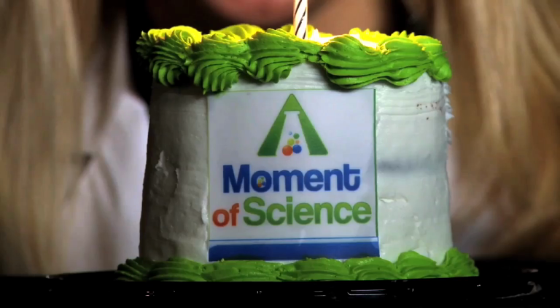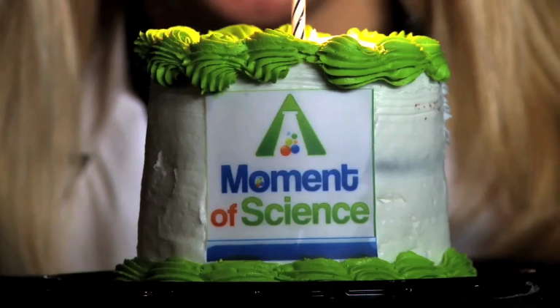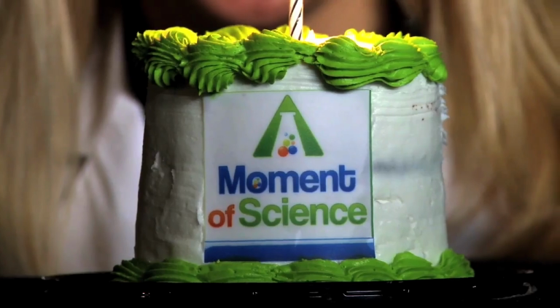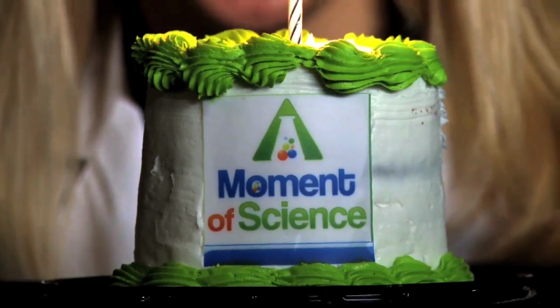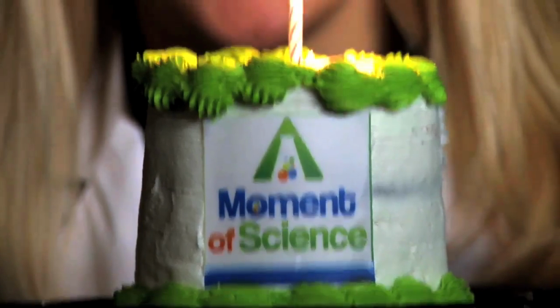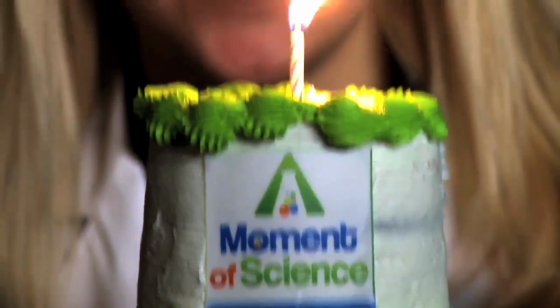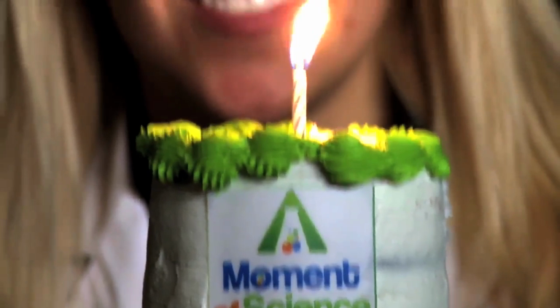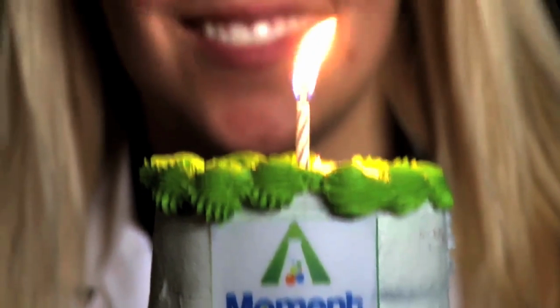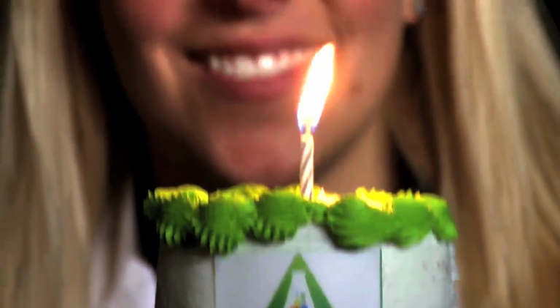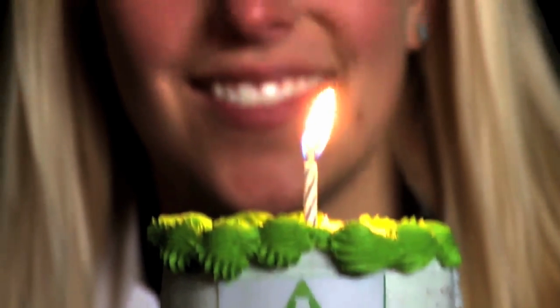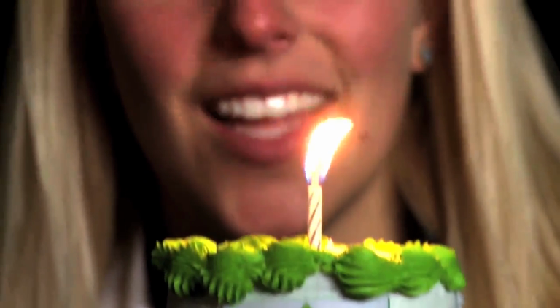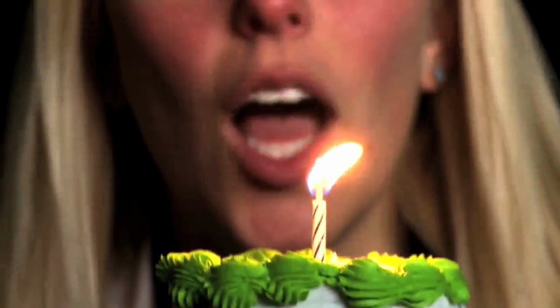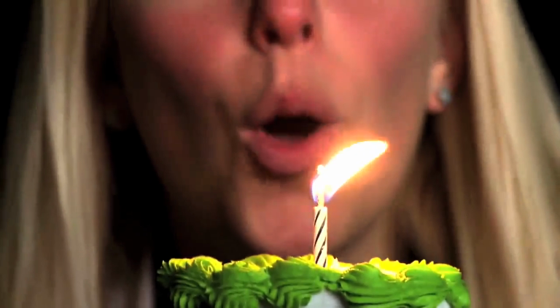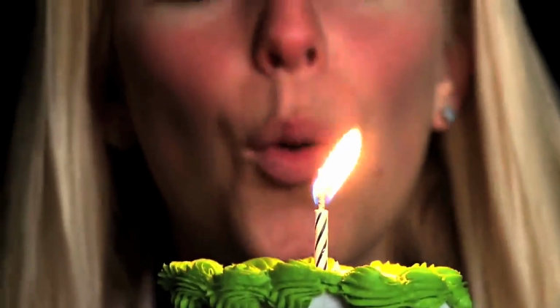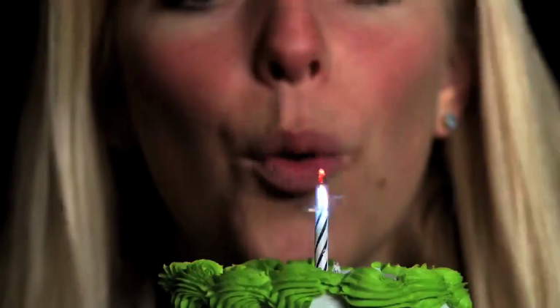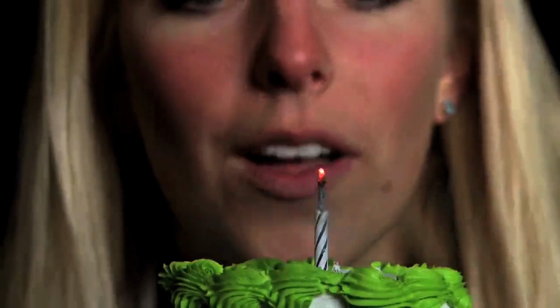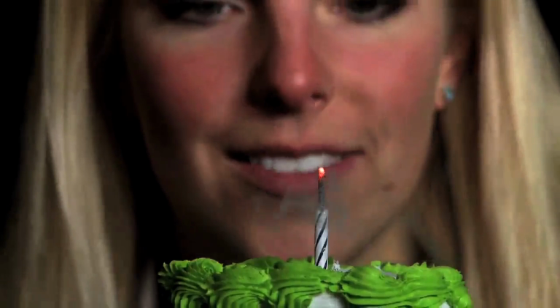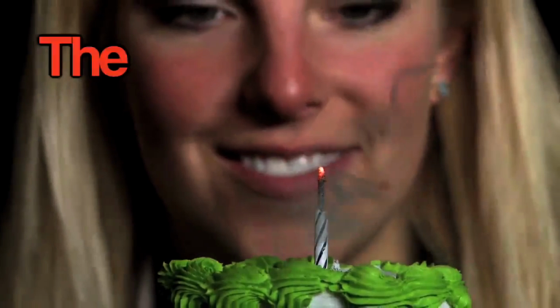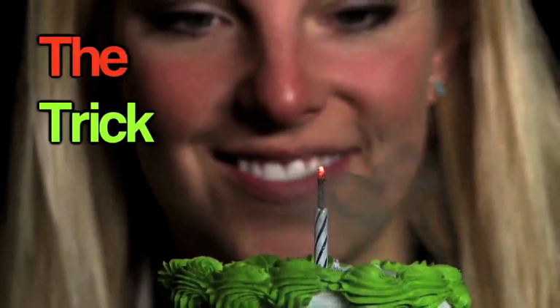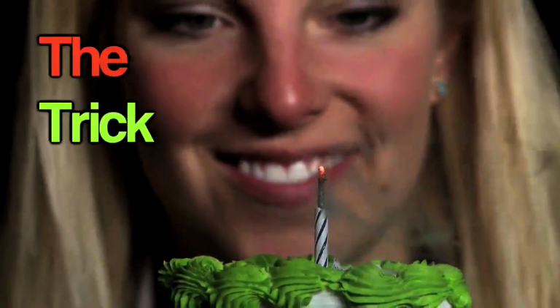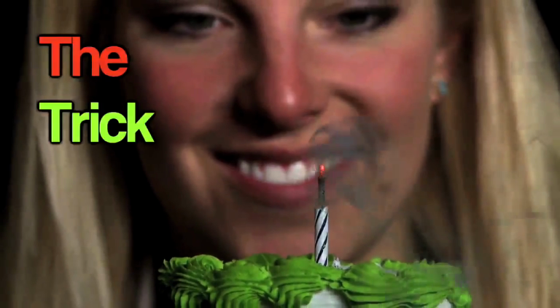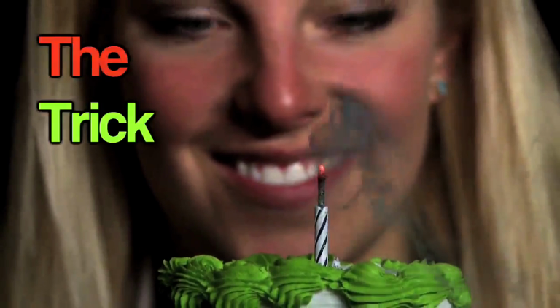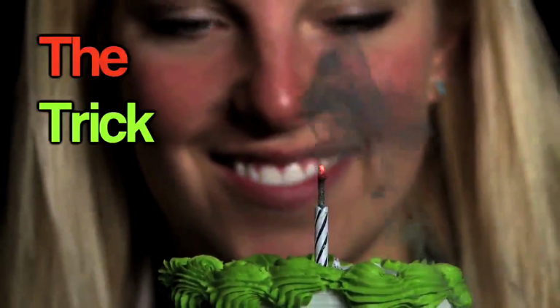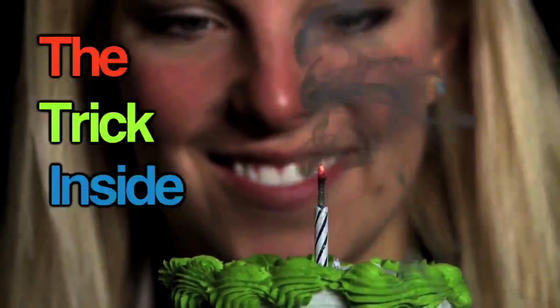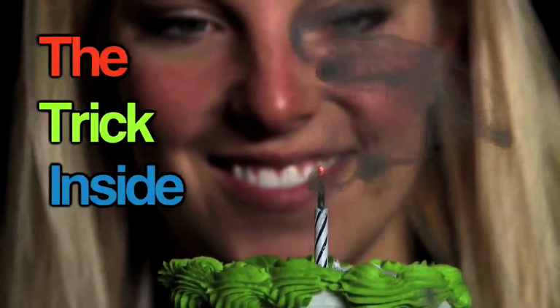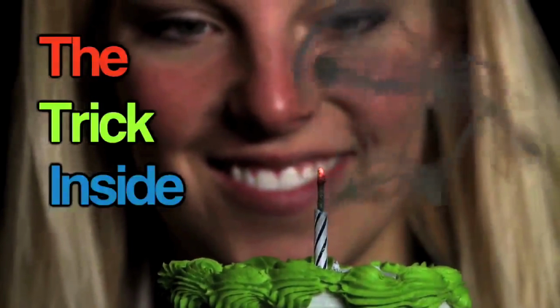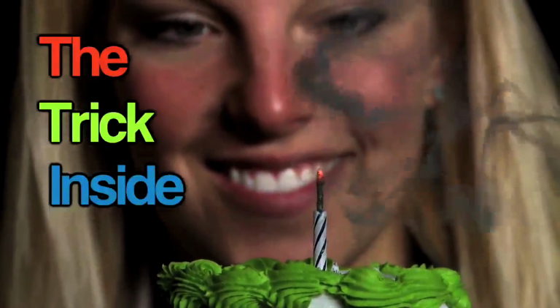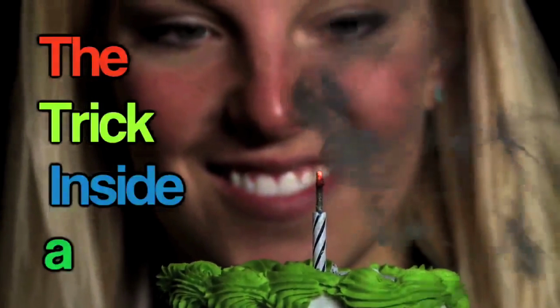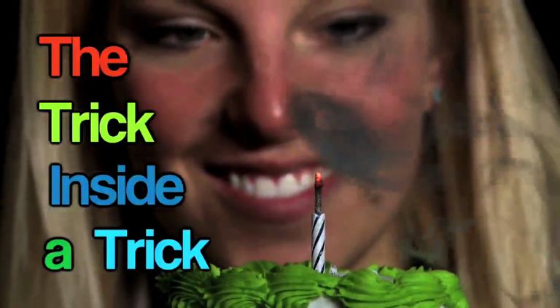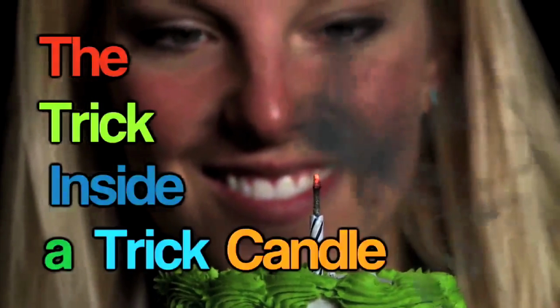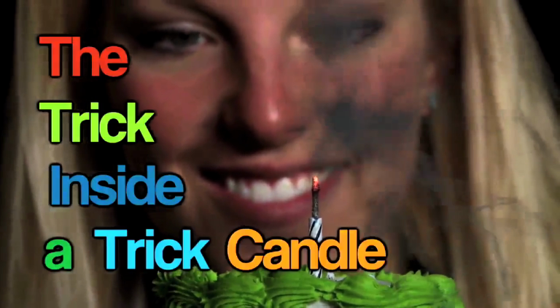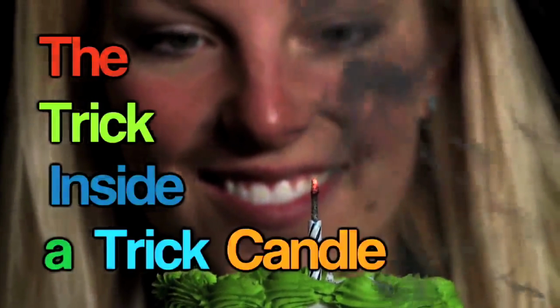This time on A Moment of Science: the trick inside a trick candle.